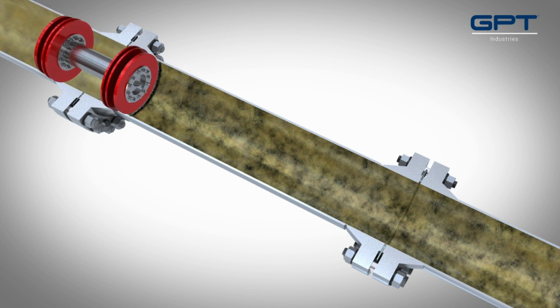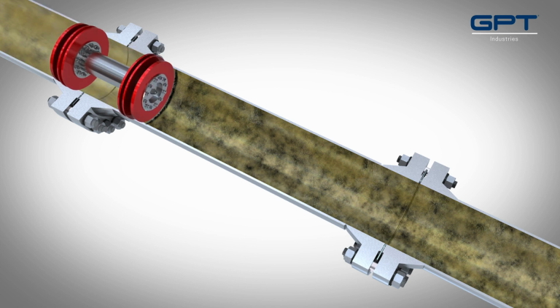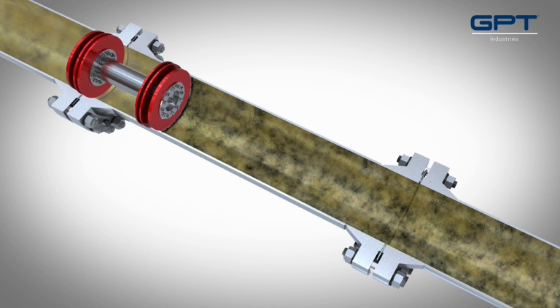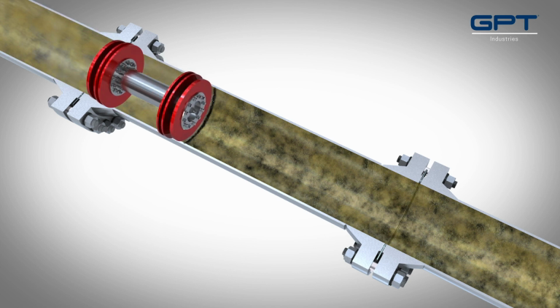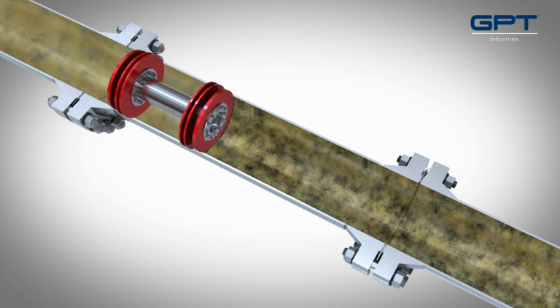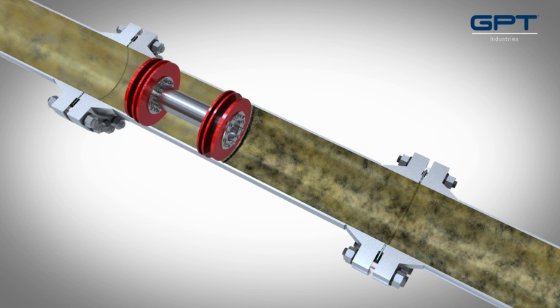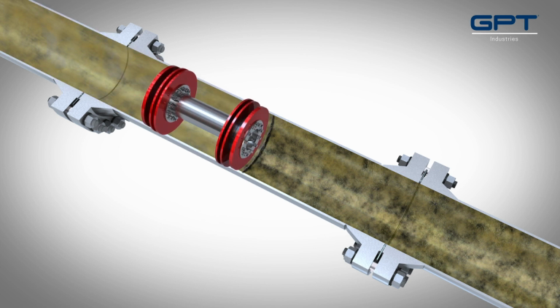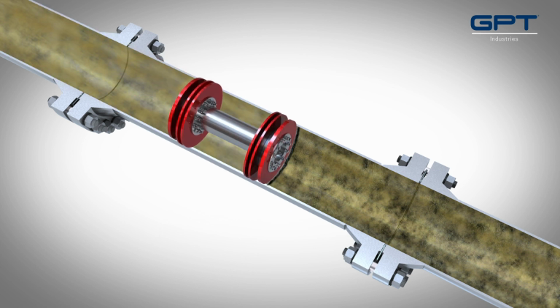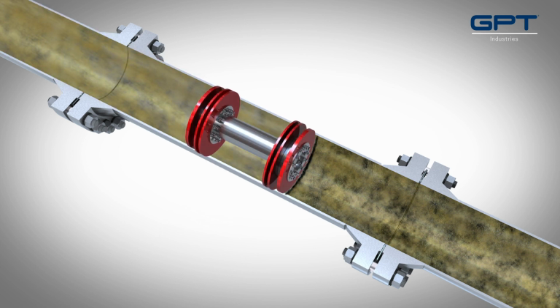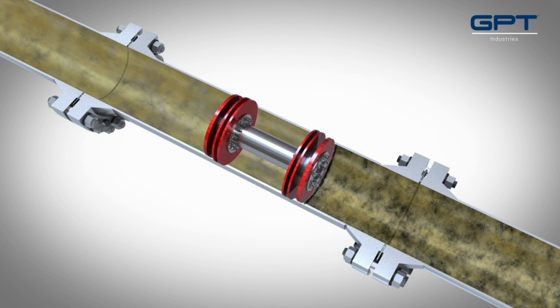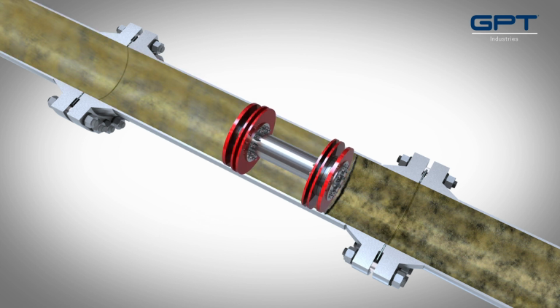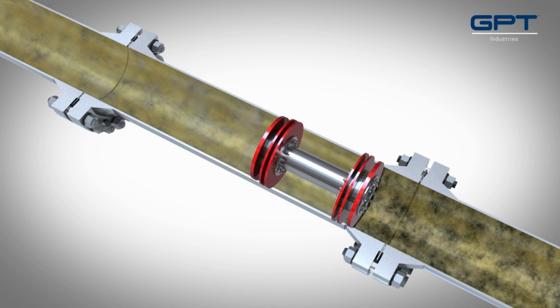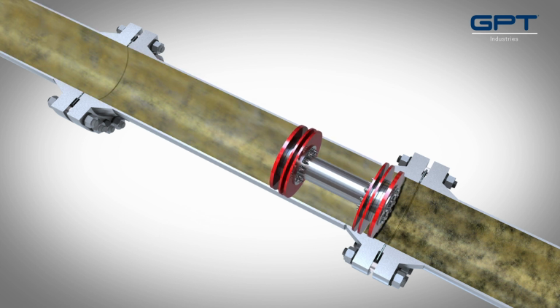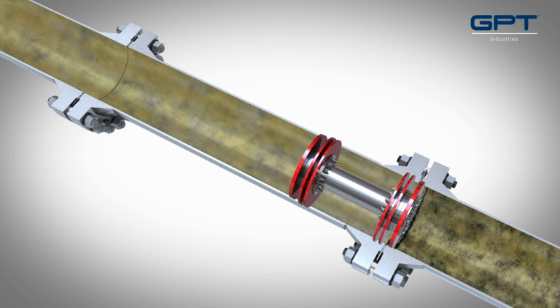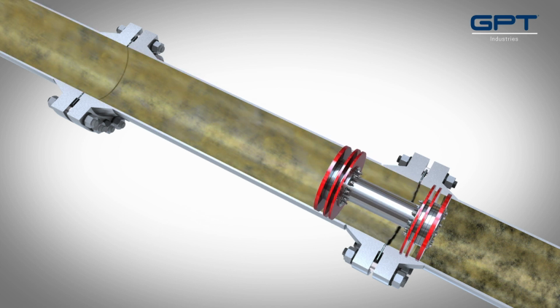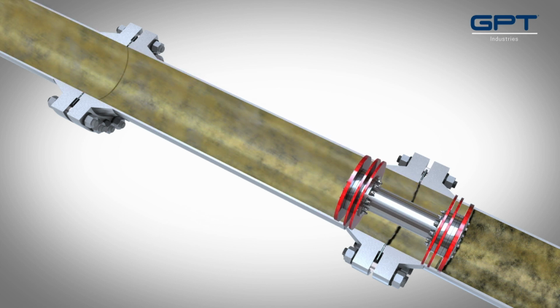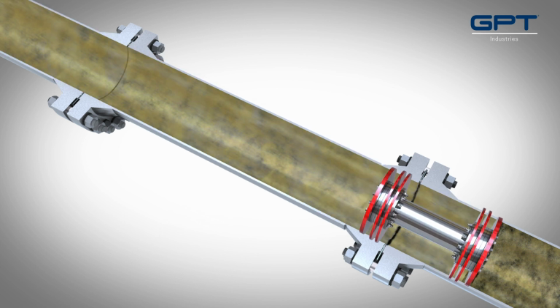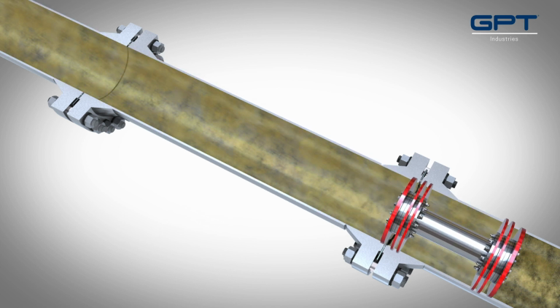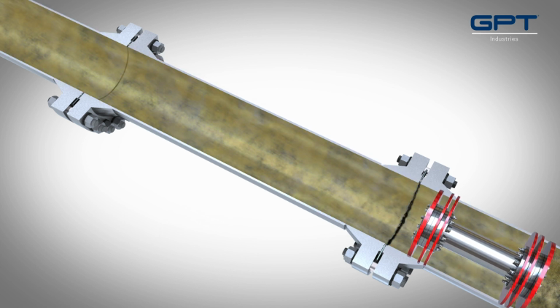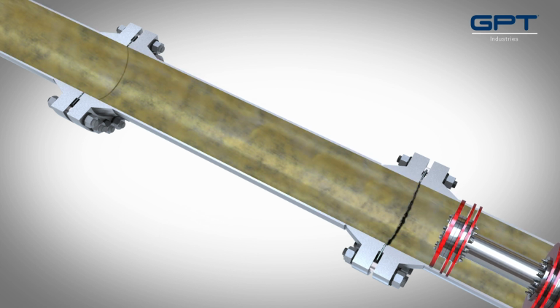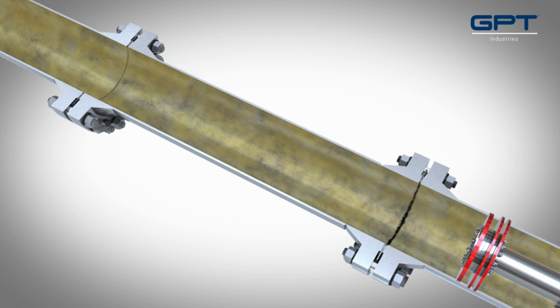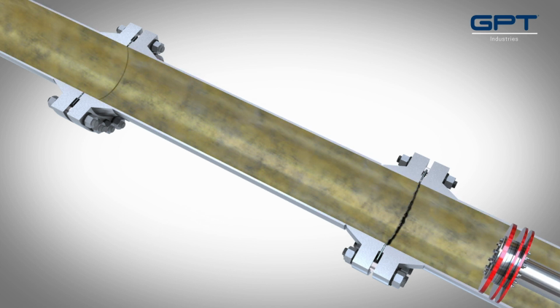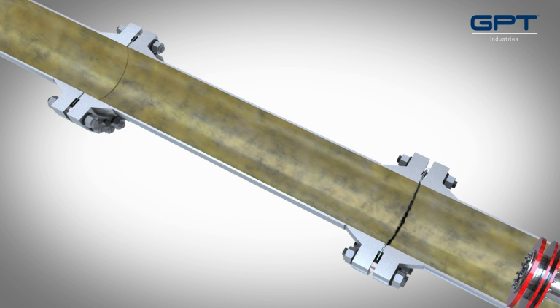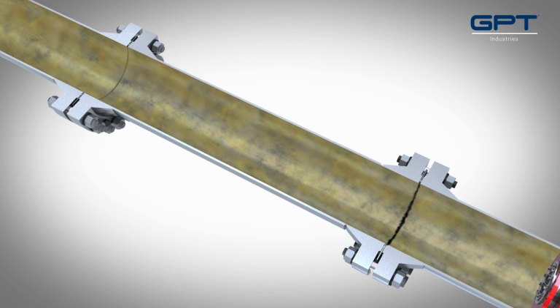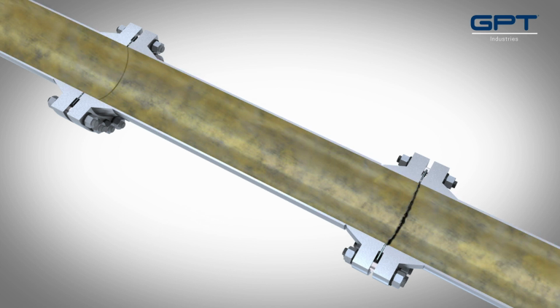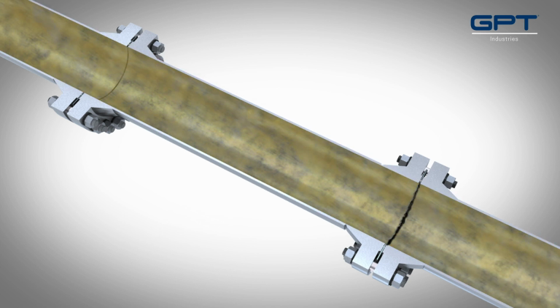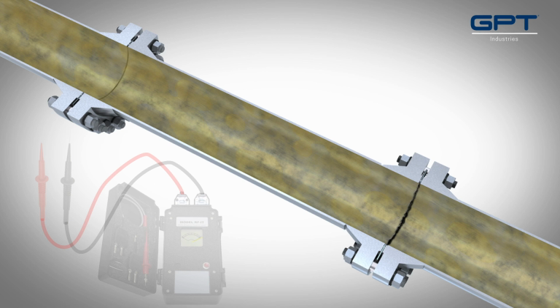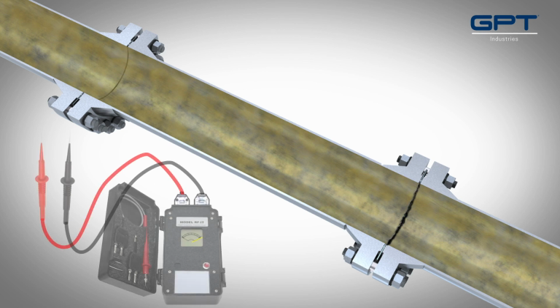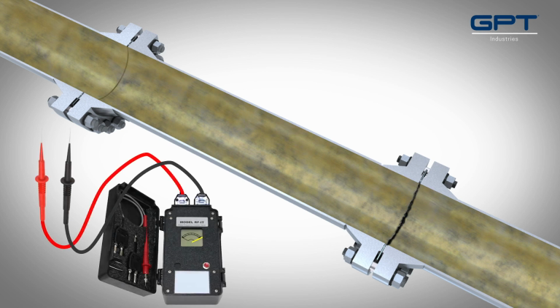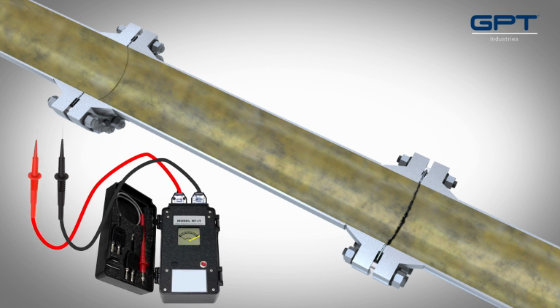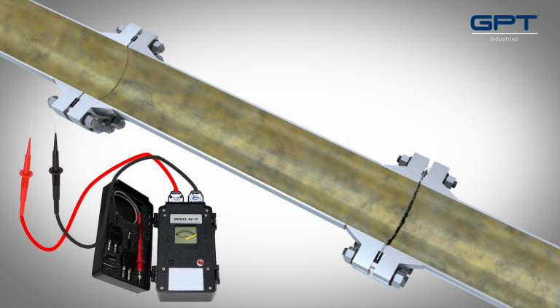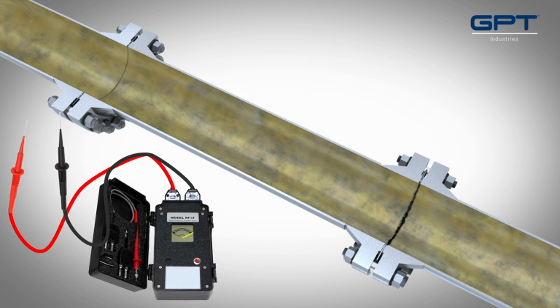A traveling short is when a pig pushes the conductive particles from one isolation point to another.